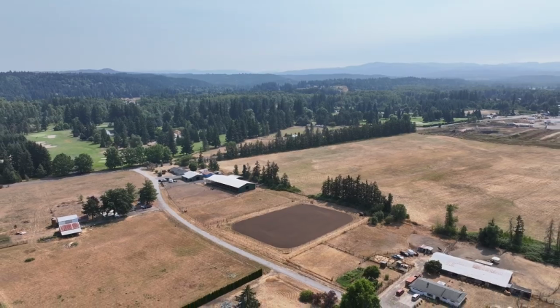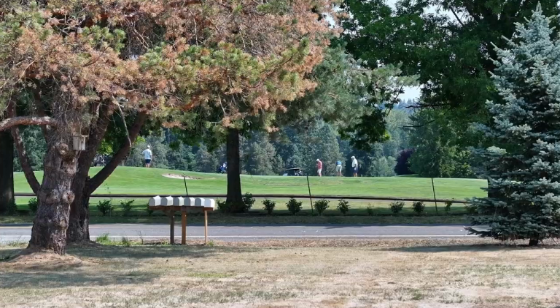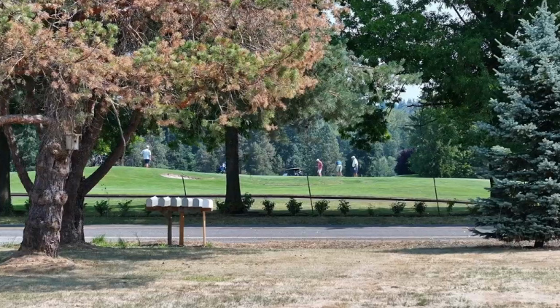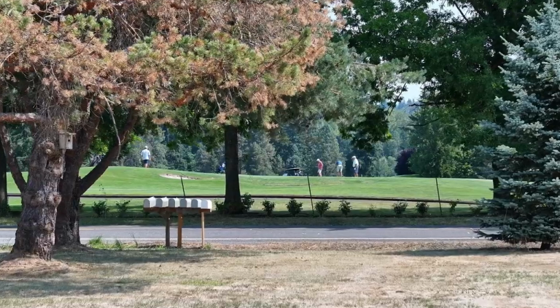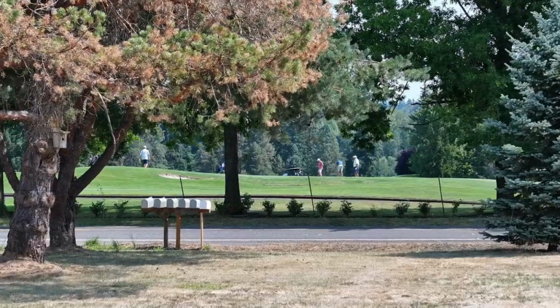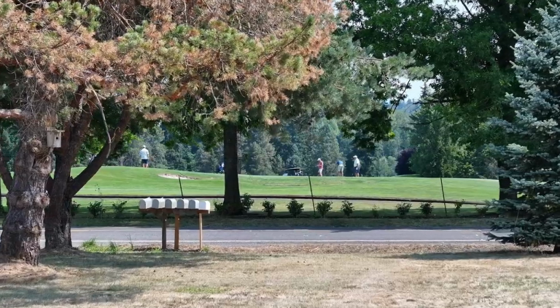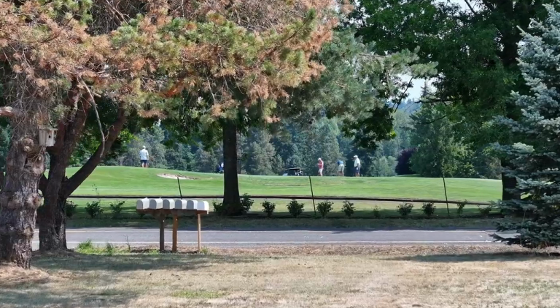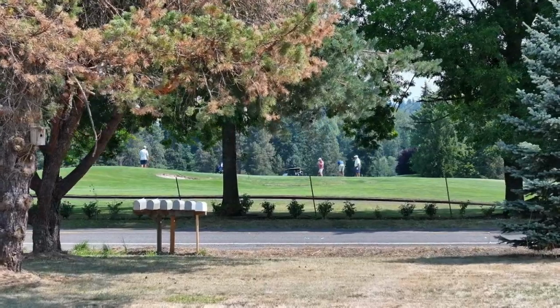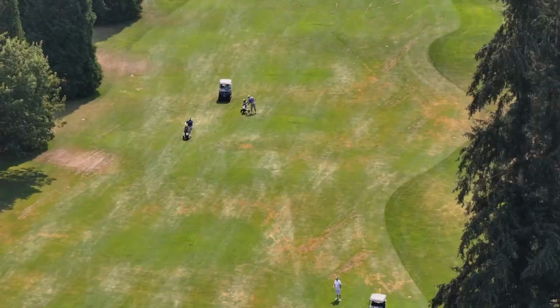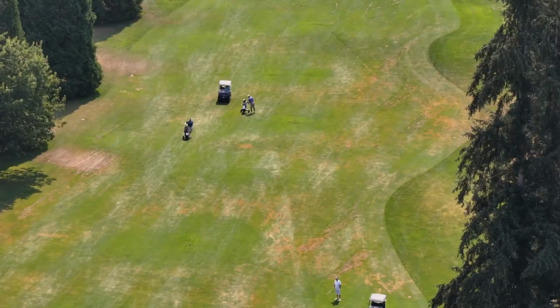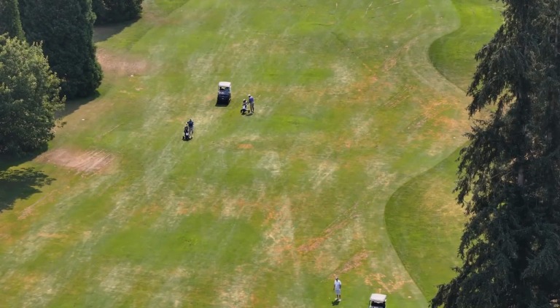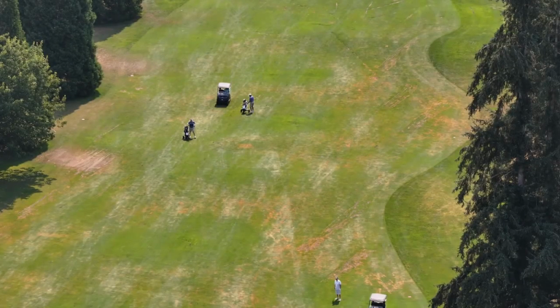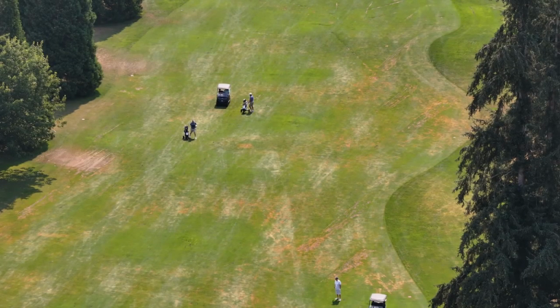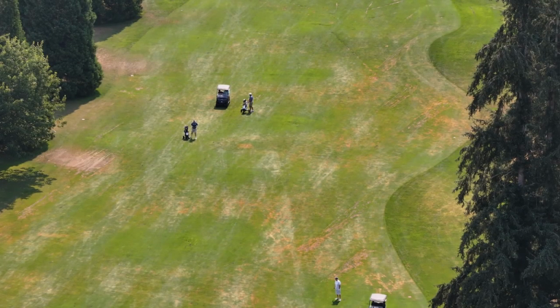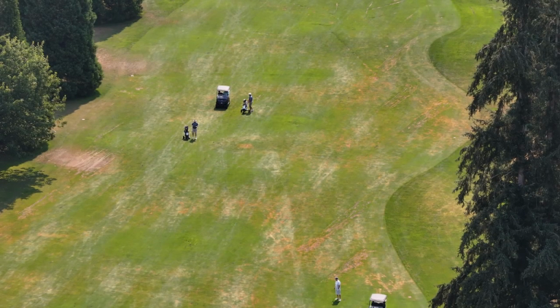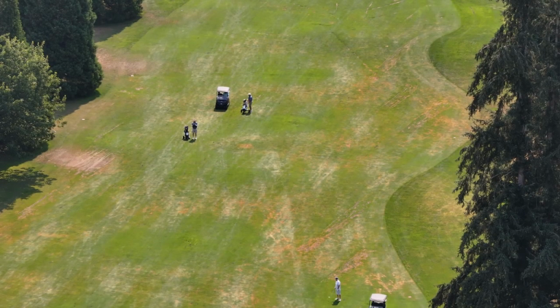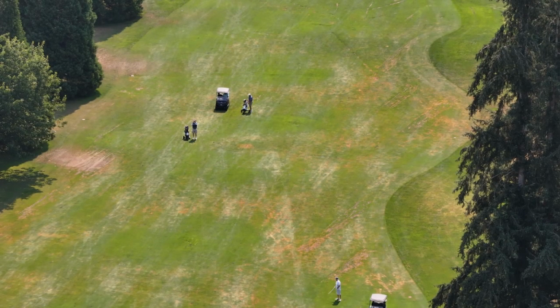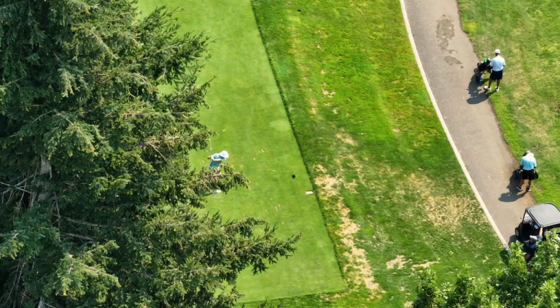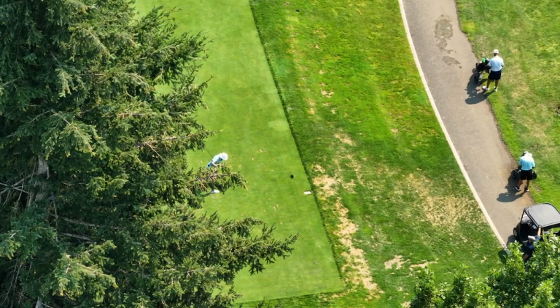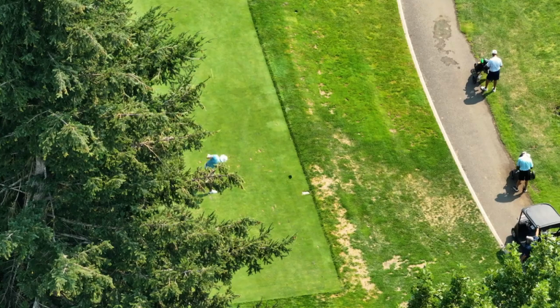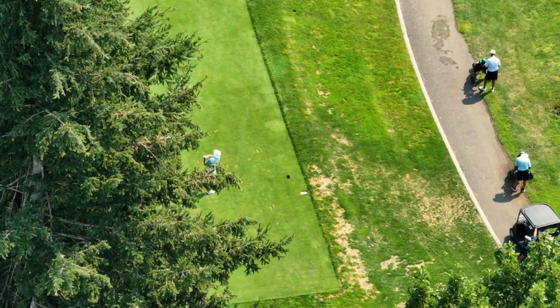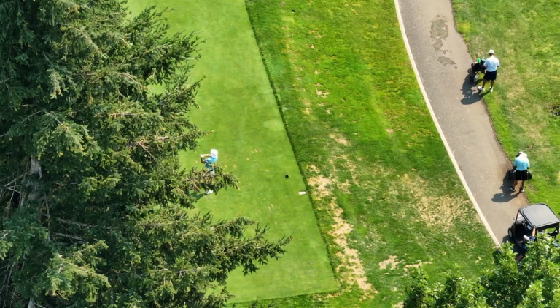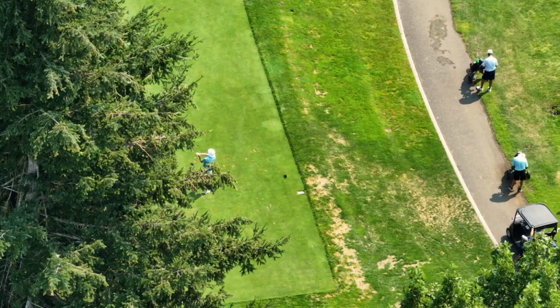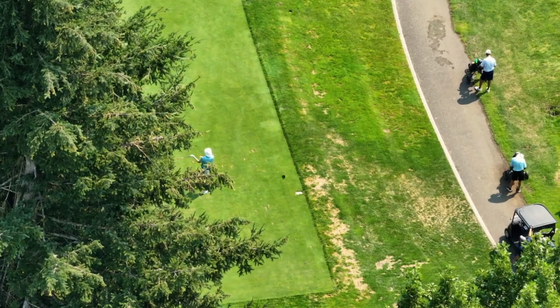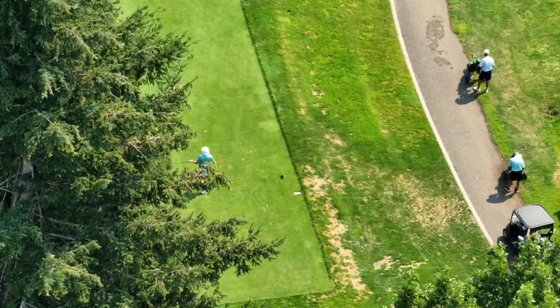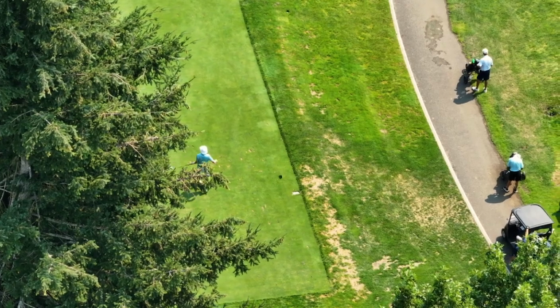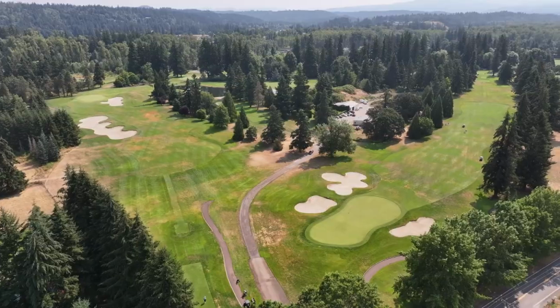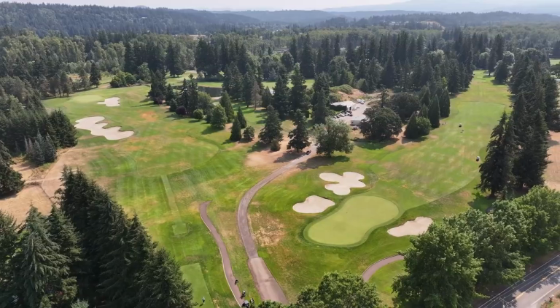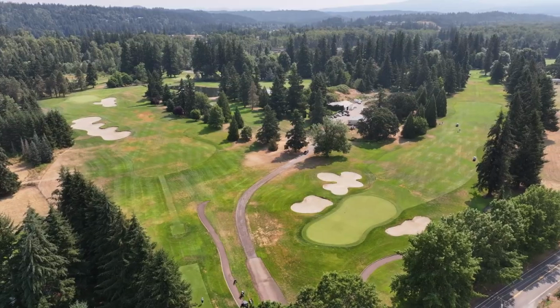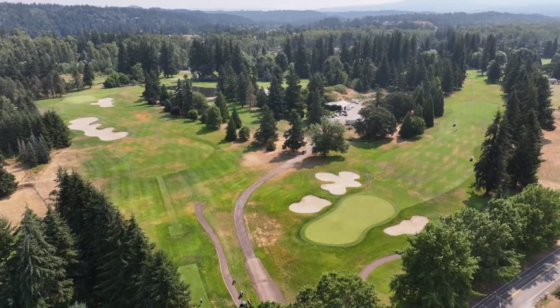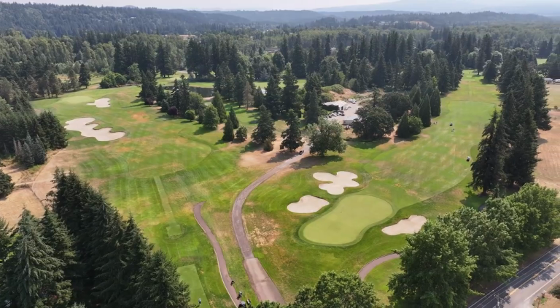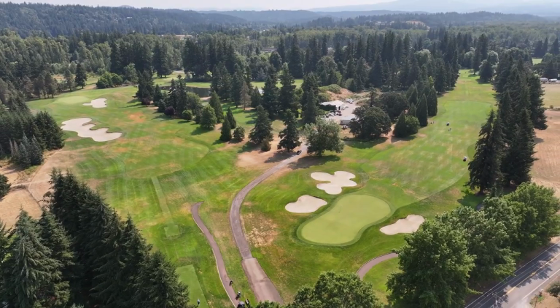The property sits across the road from Arrowhead Golf Club. It is also just down the road from the Ranch Hills Golf Course.